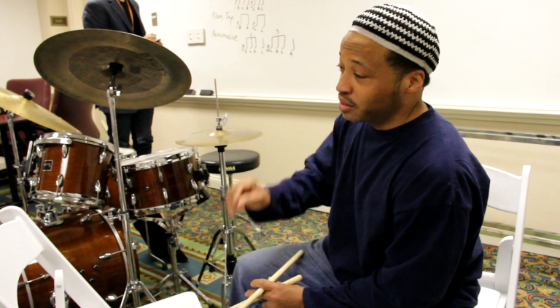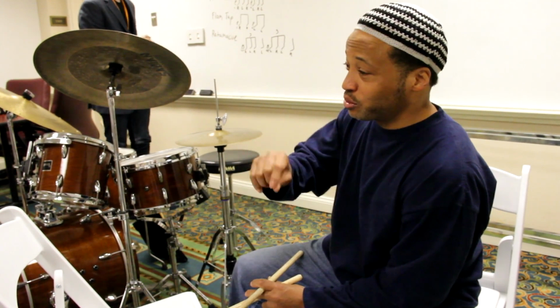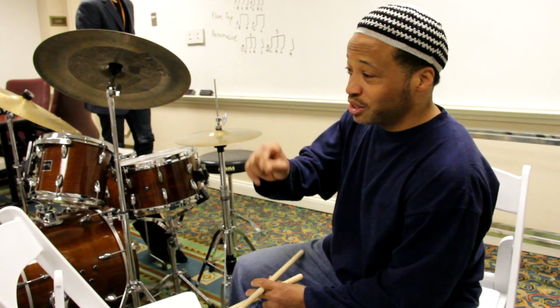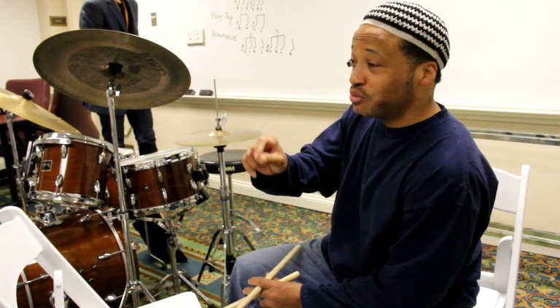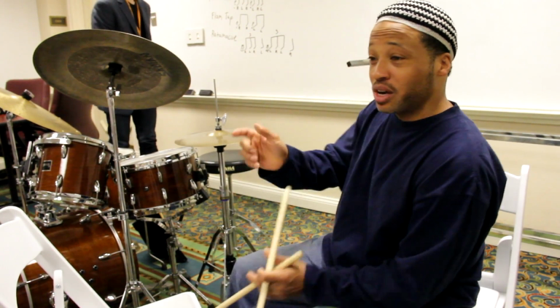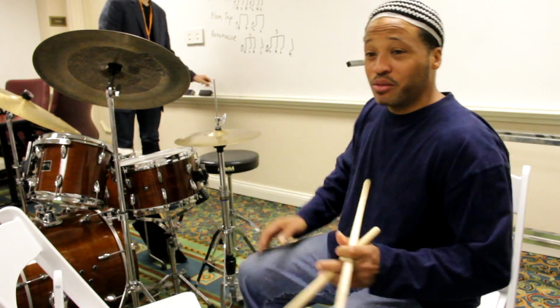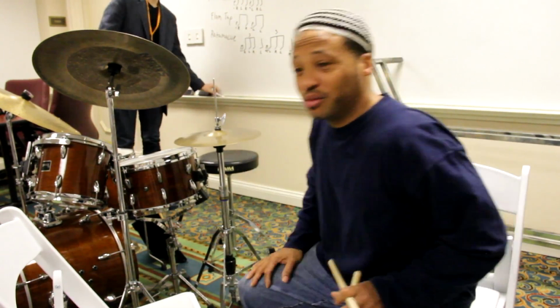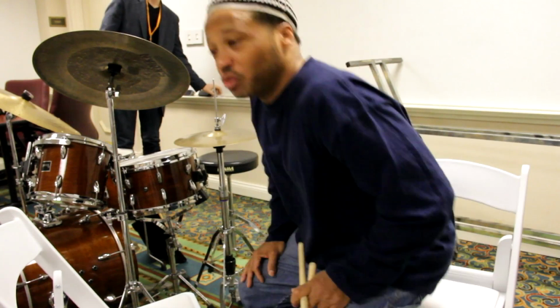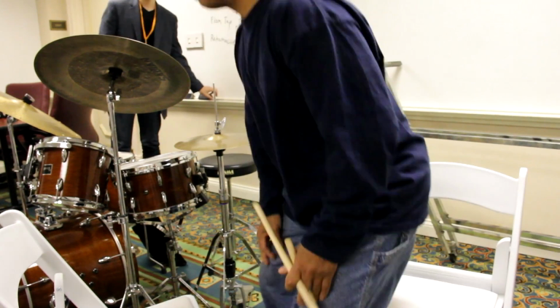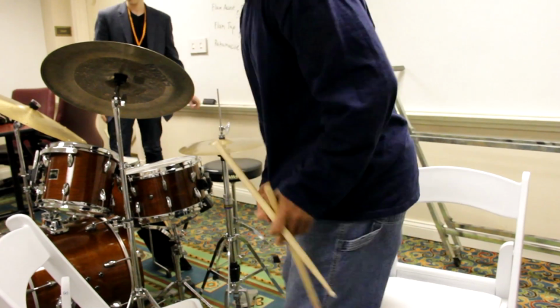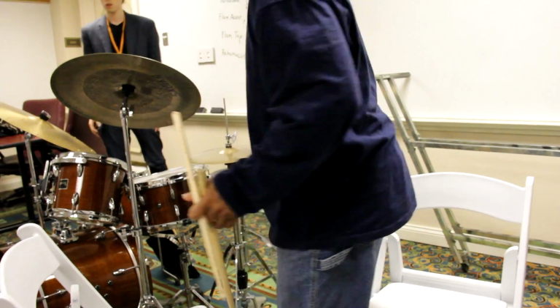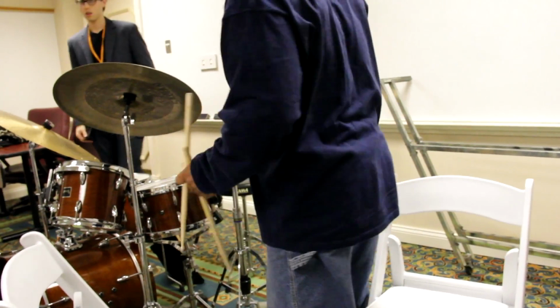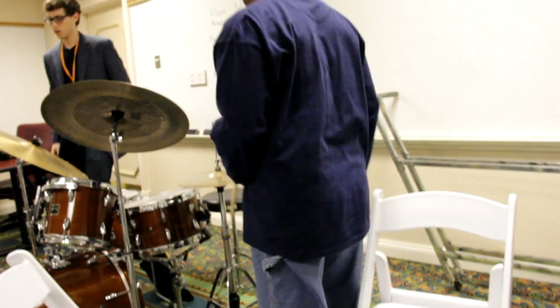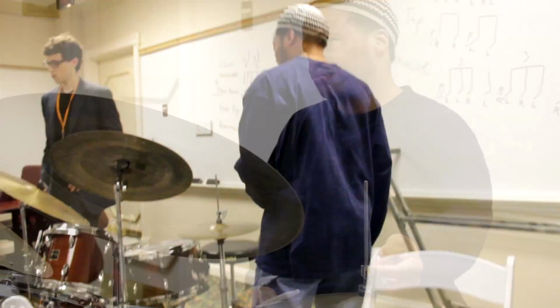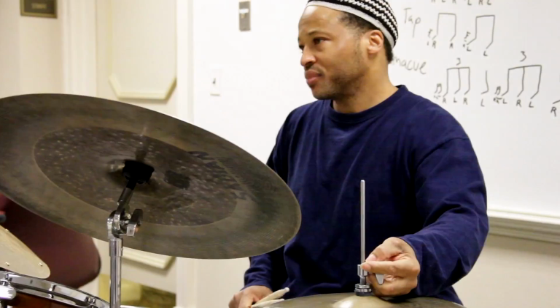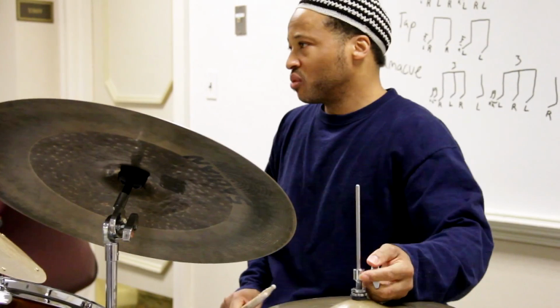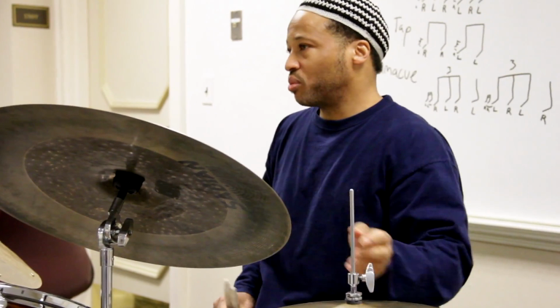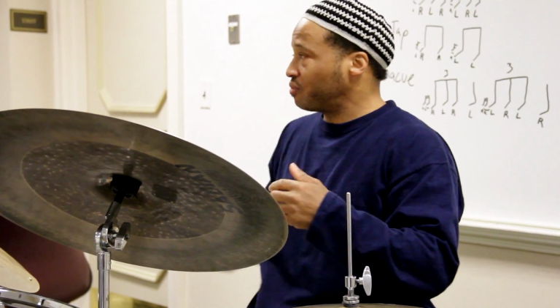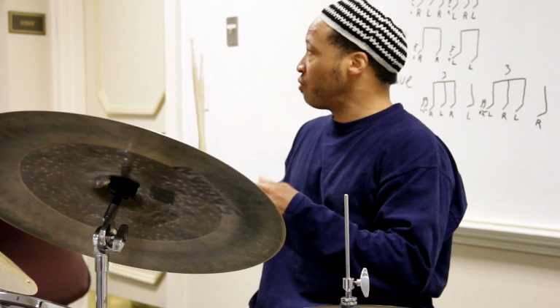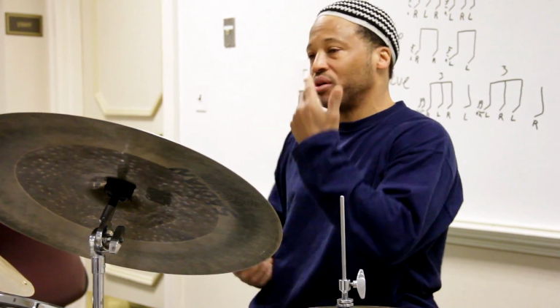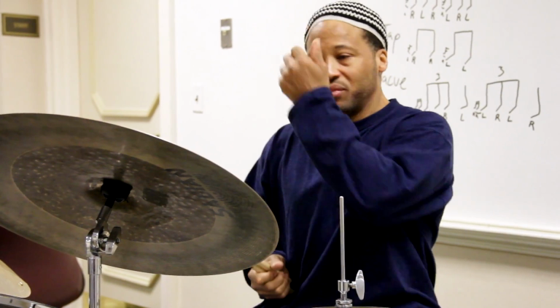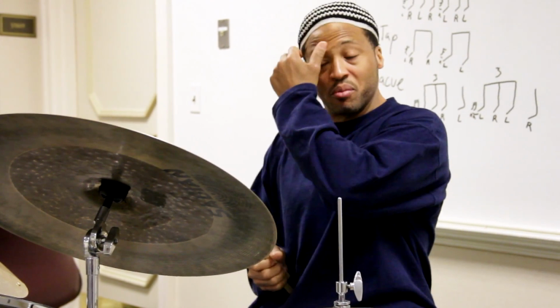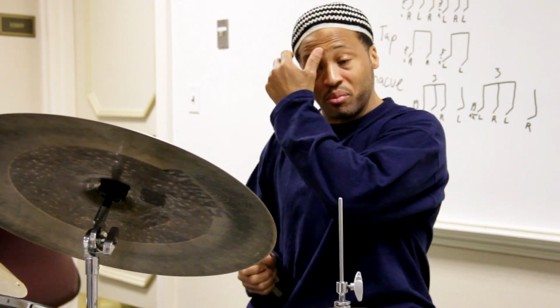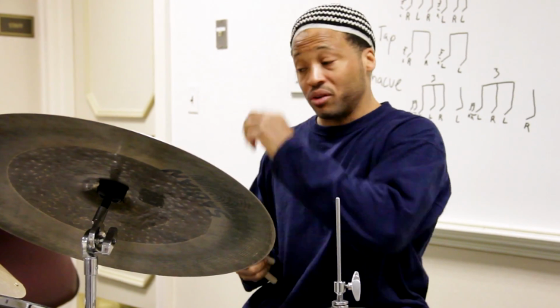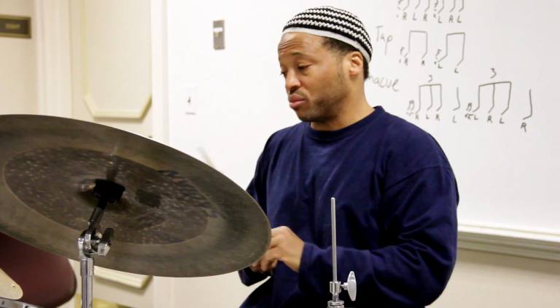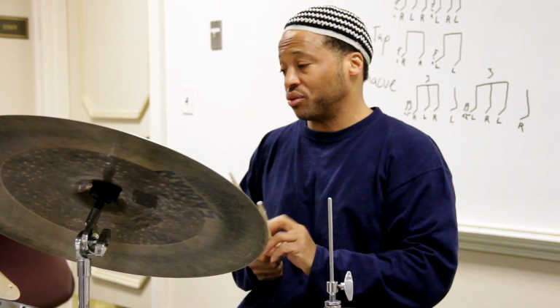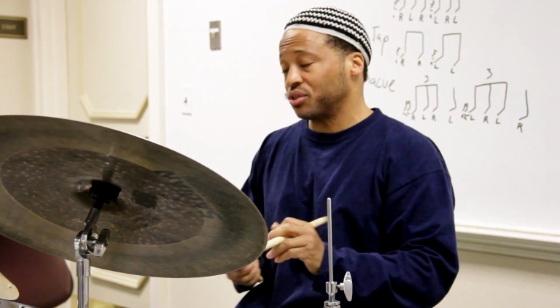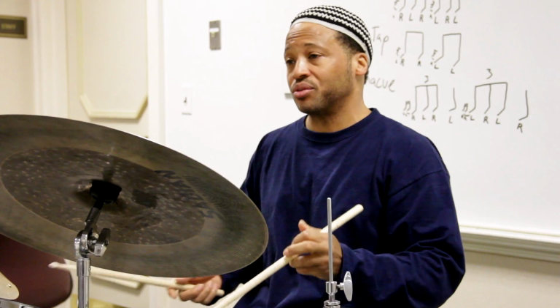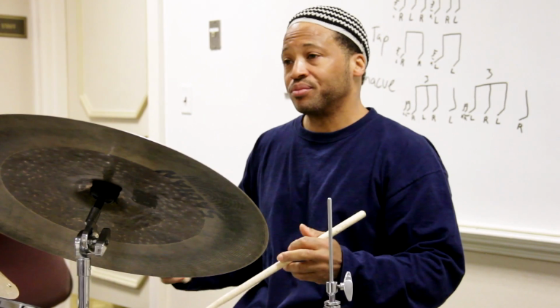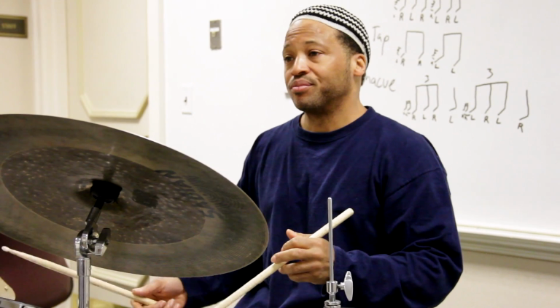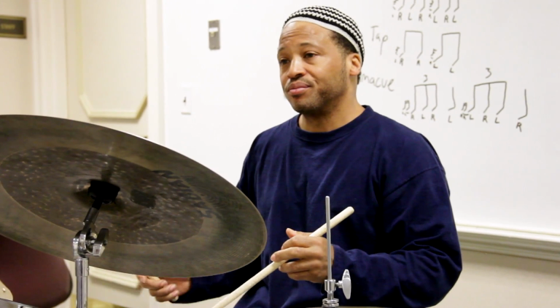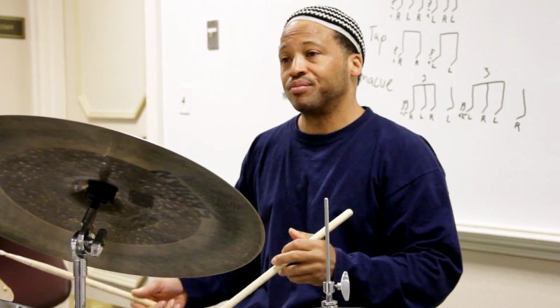I would suggest if you can, write it down. We'll play some 4-4 and play the rudiments.